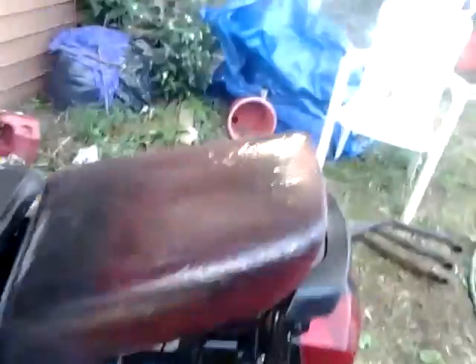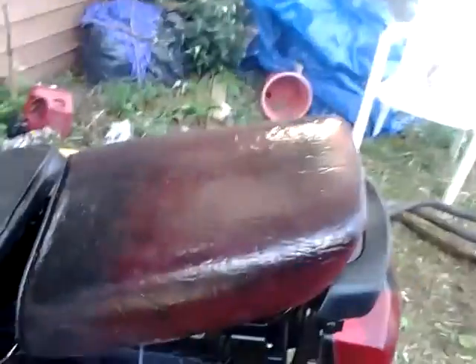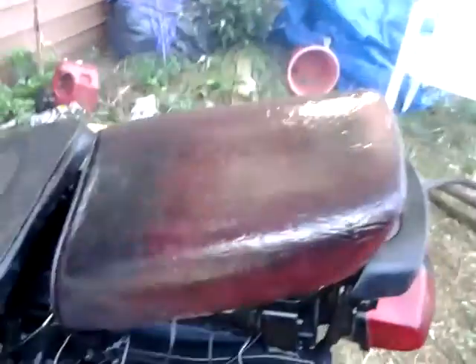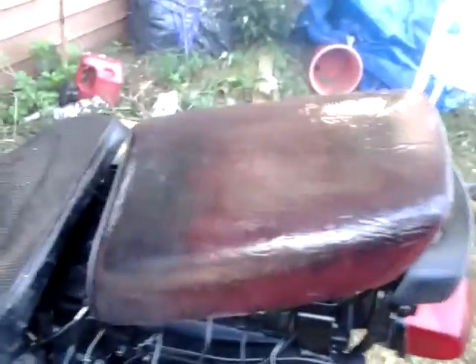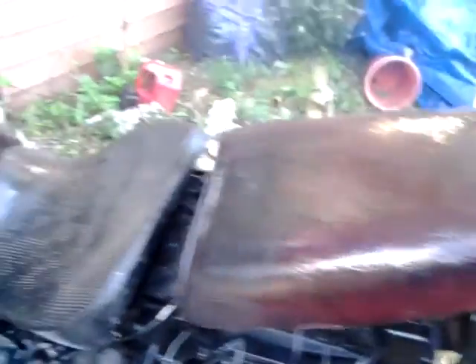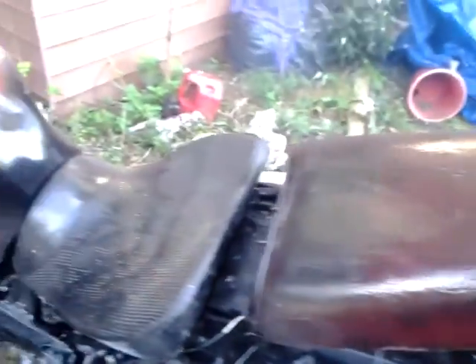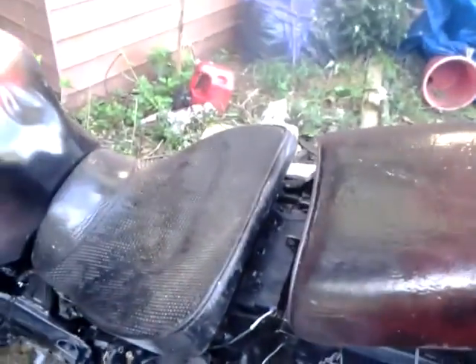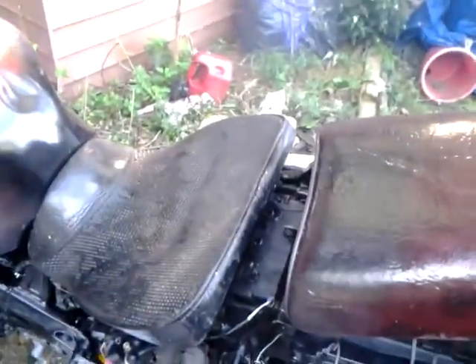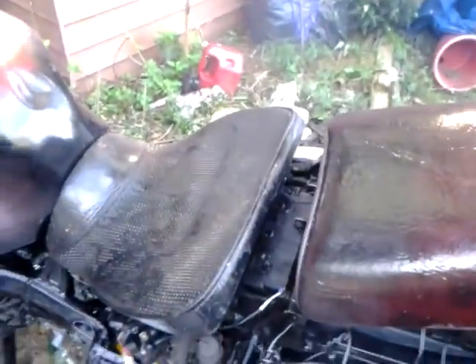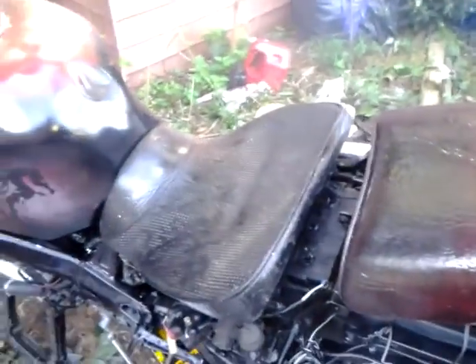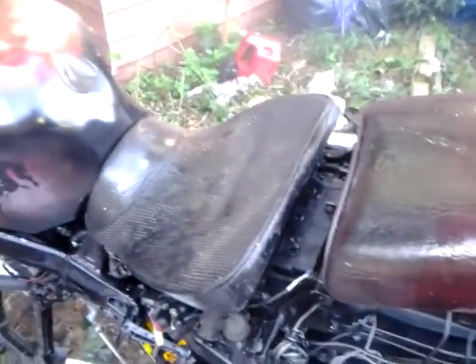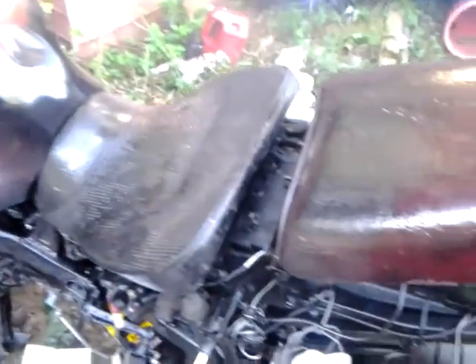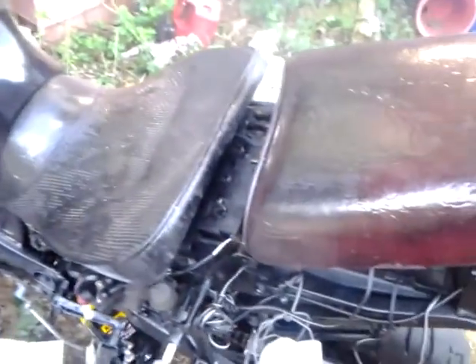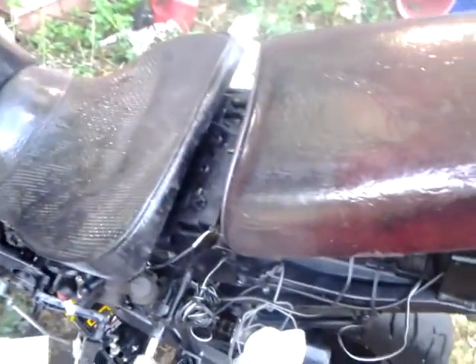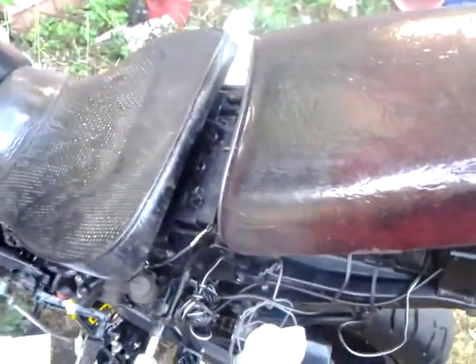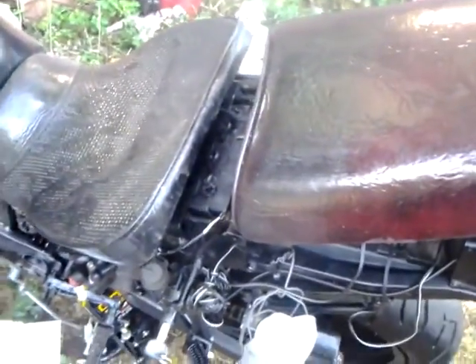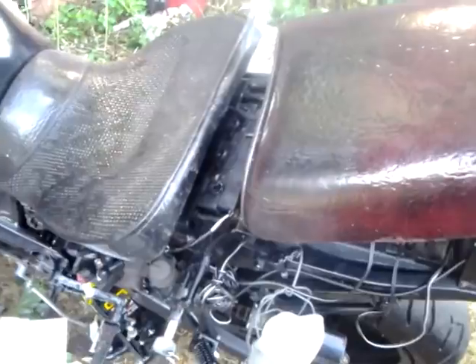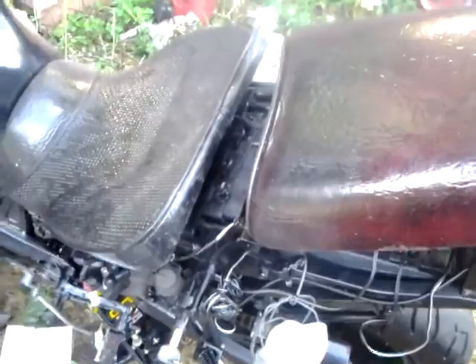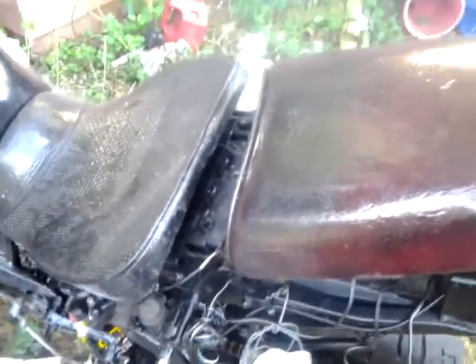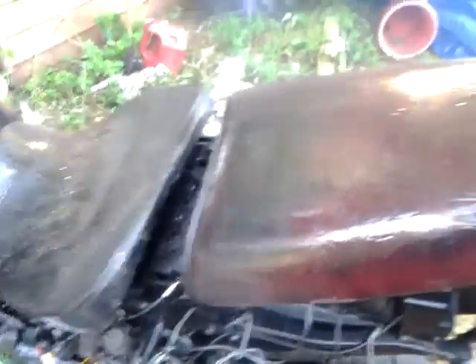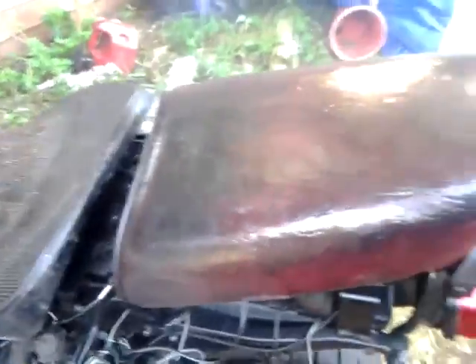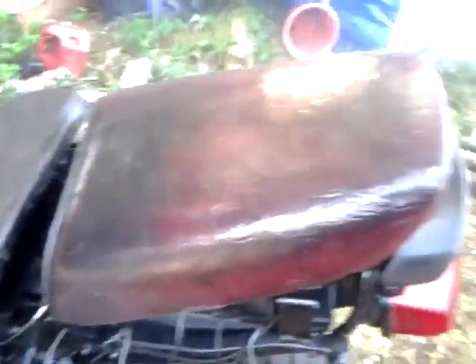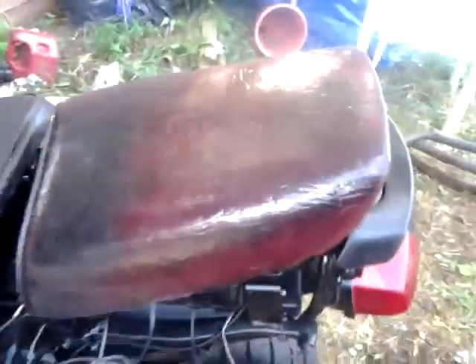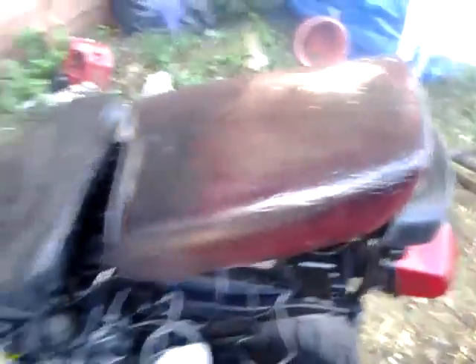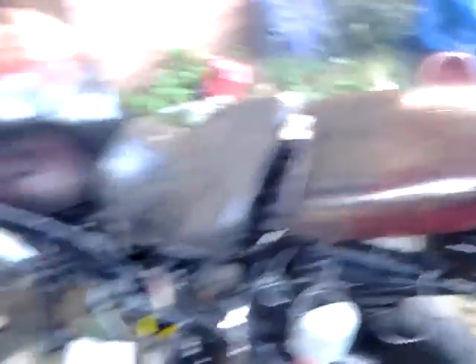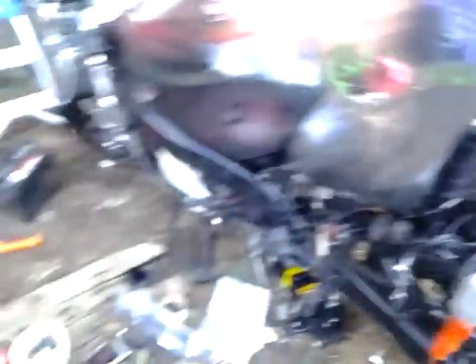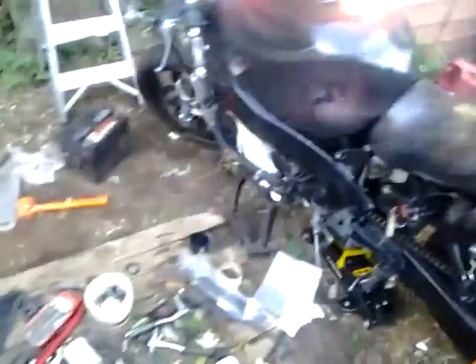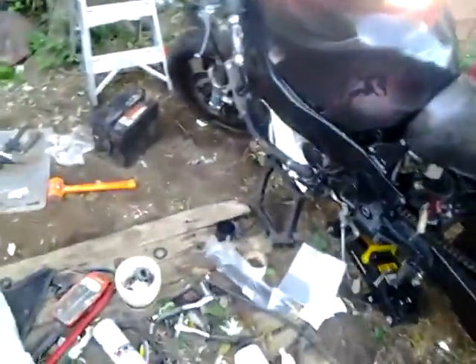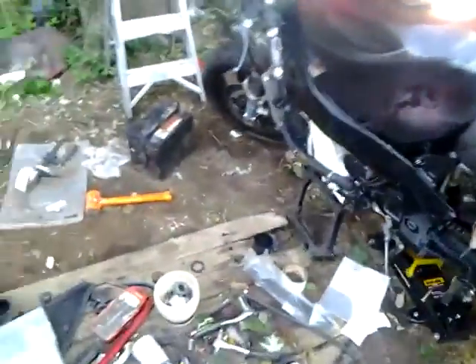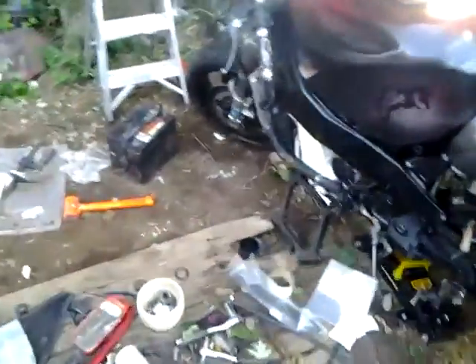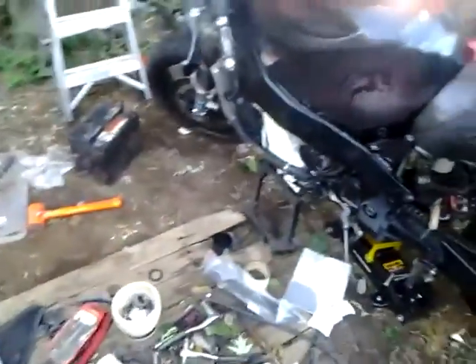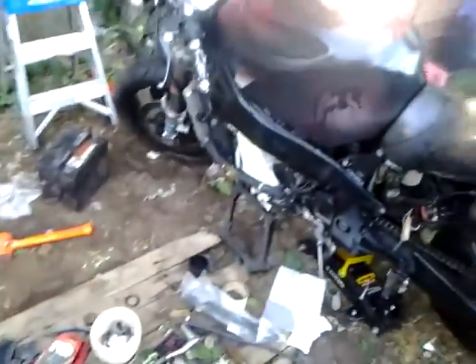Spray painted the seats to give it a richer look. It's dirty now — I left it out in the rain last night, so it got pretty dirty.